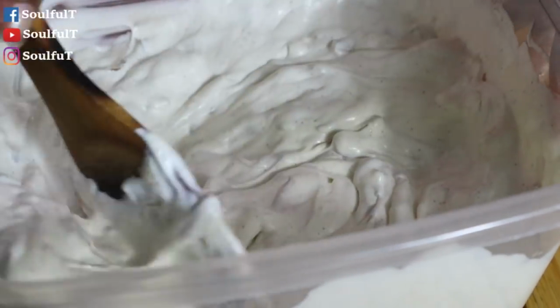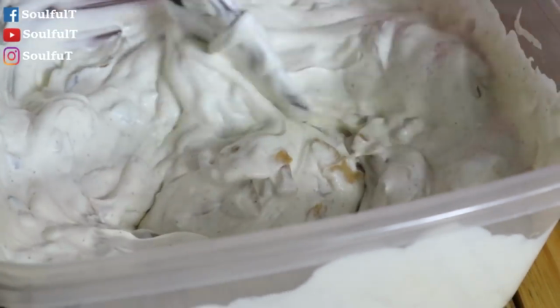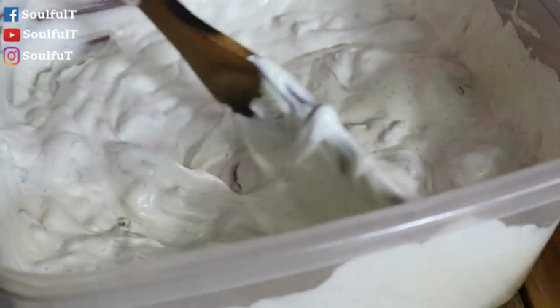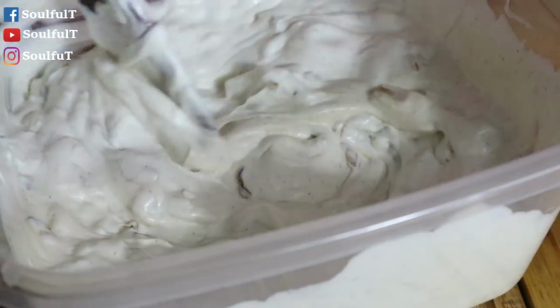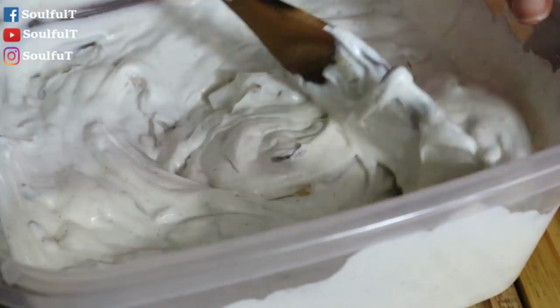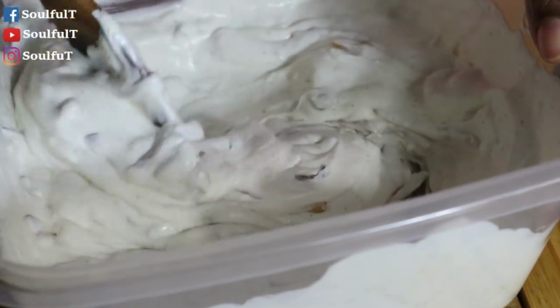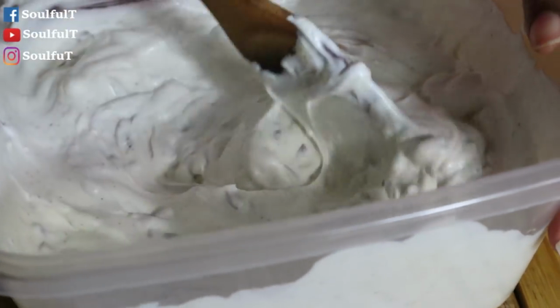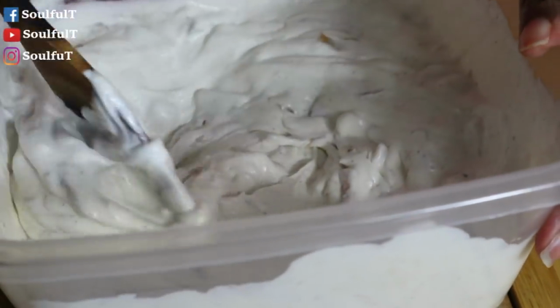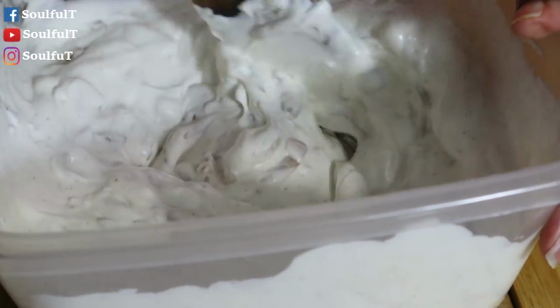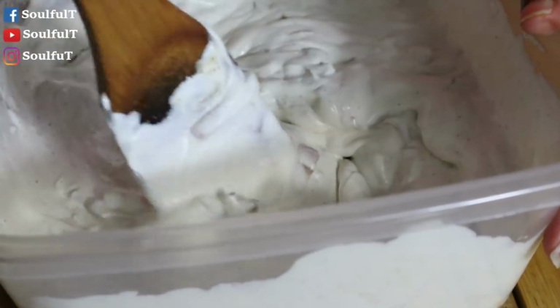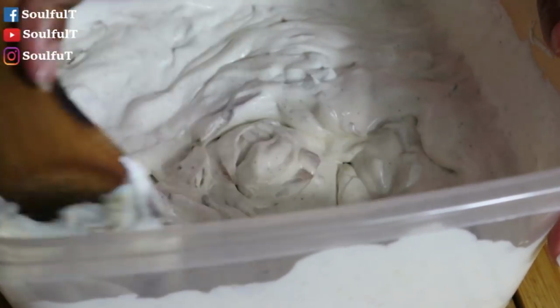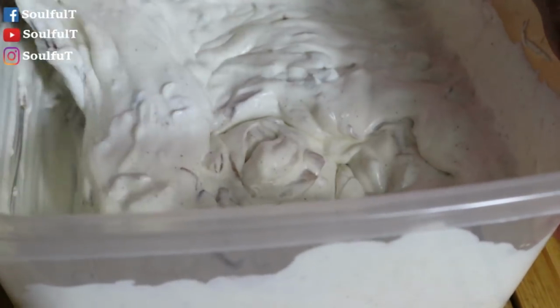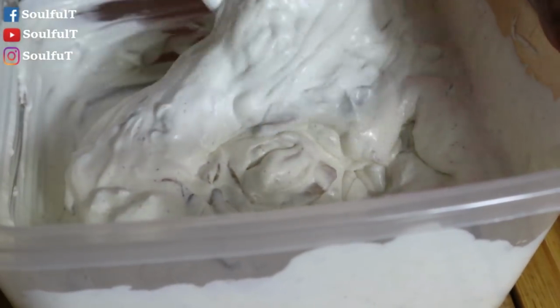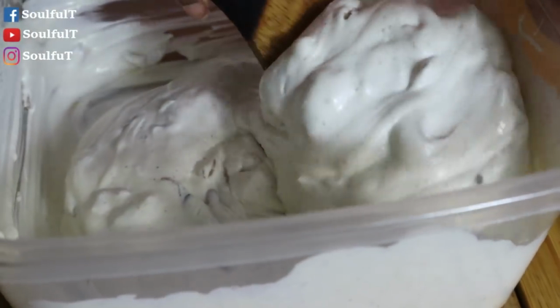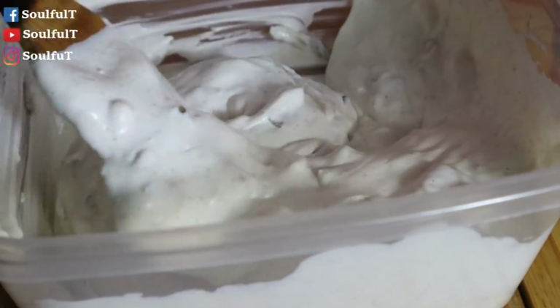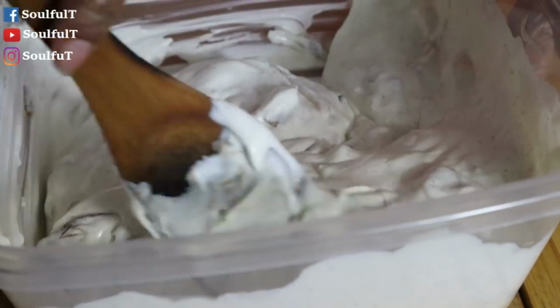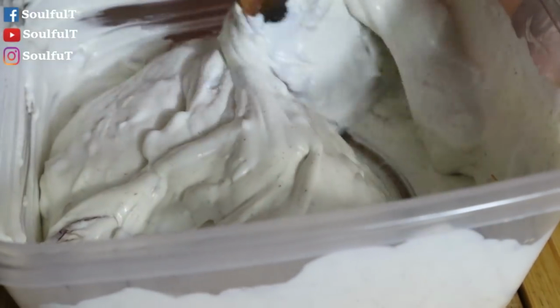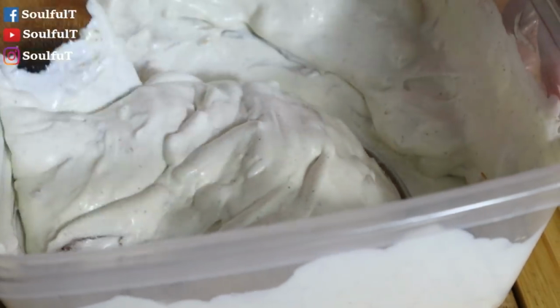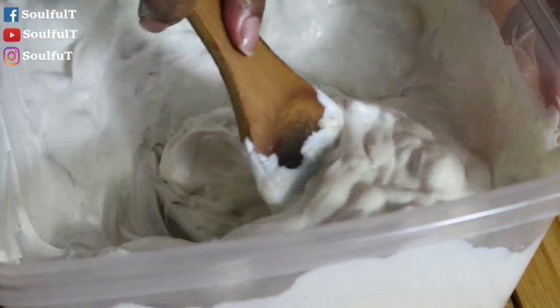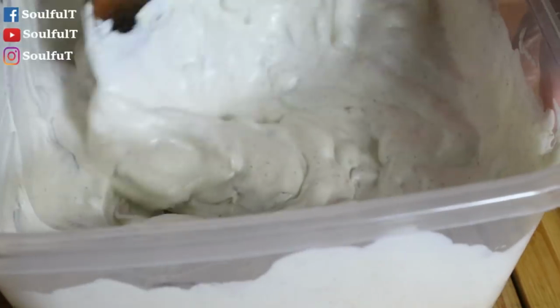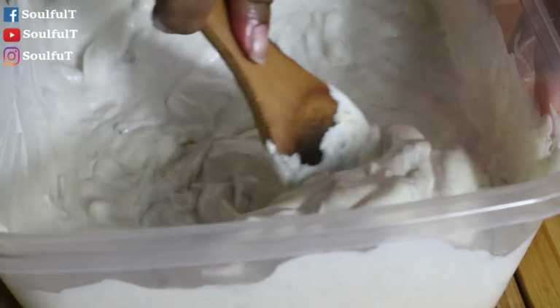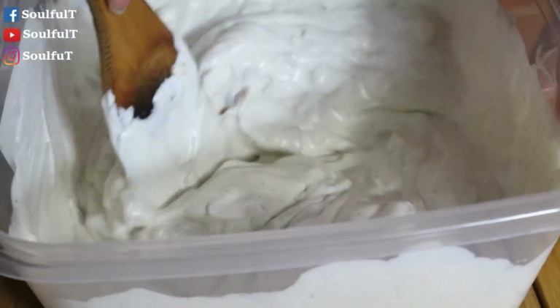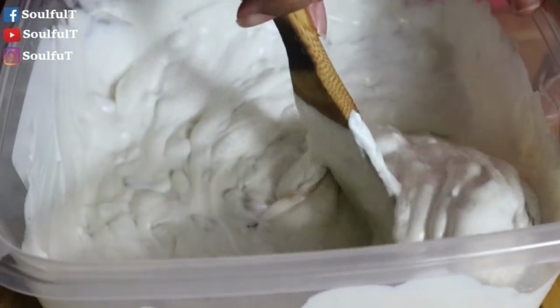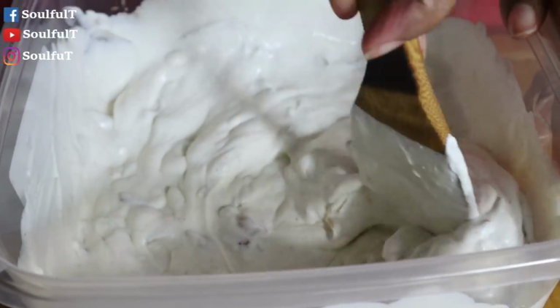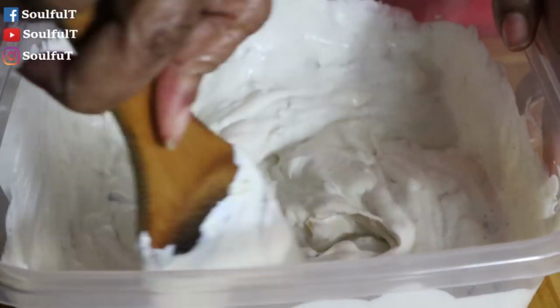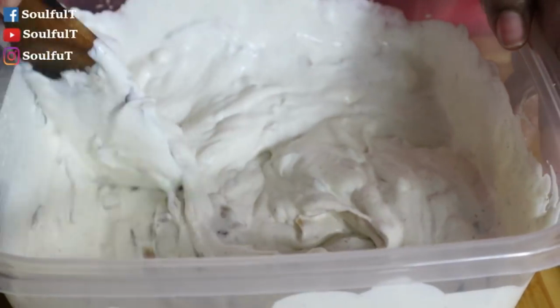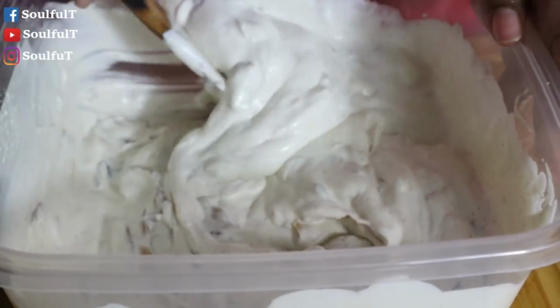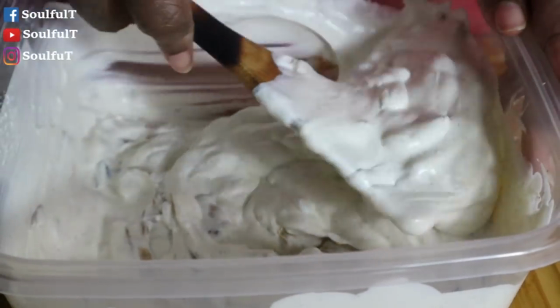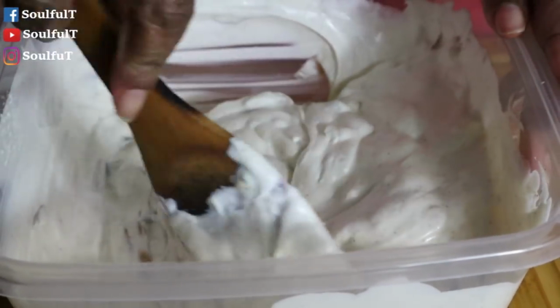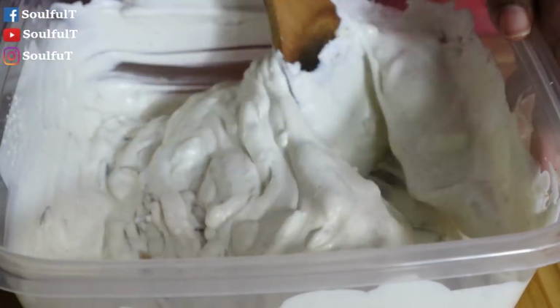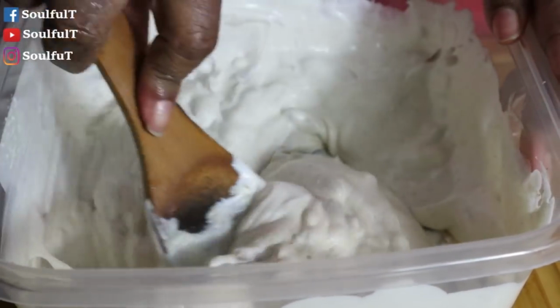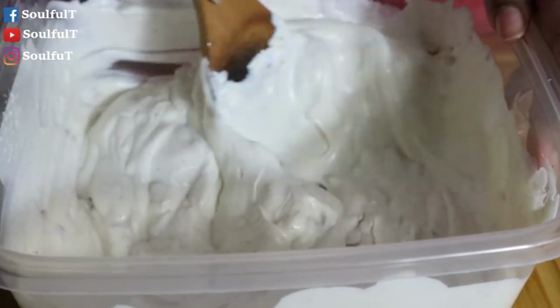This is homemade French onion dip. Nothing gets any better than making it yourself from home, right? We're going to put this in the refrigerator and let it get cold. Then I'm going to wipe down my chopping boards and we're going to put together my game day table.